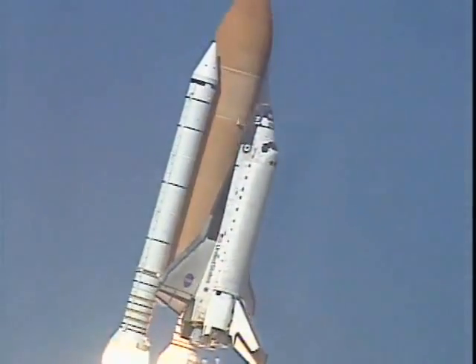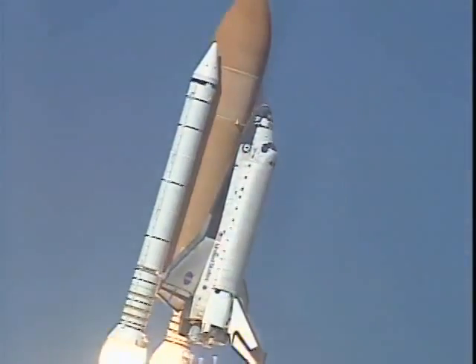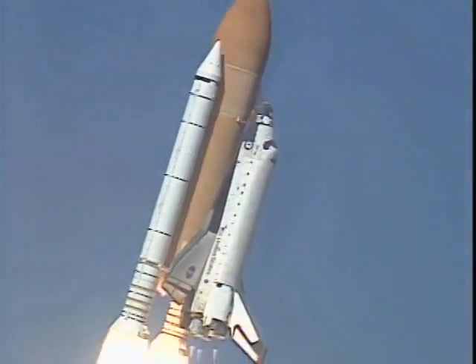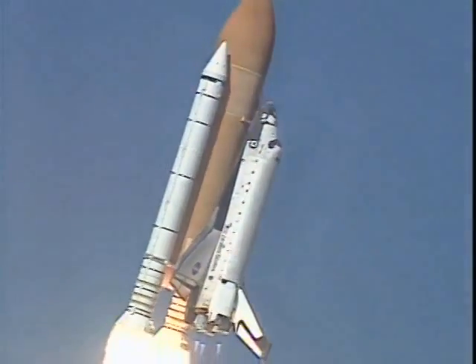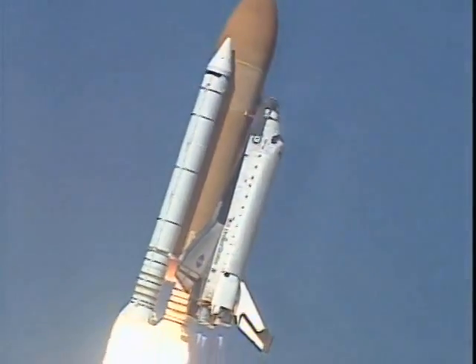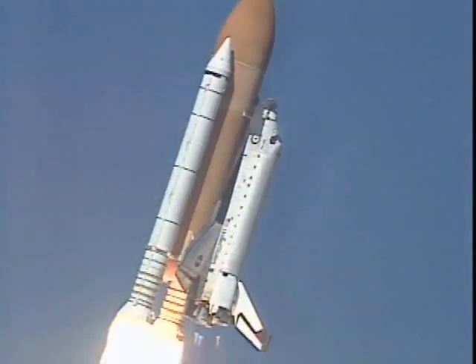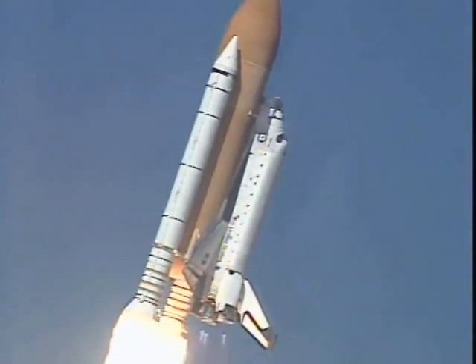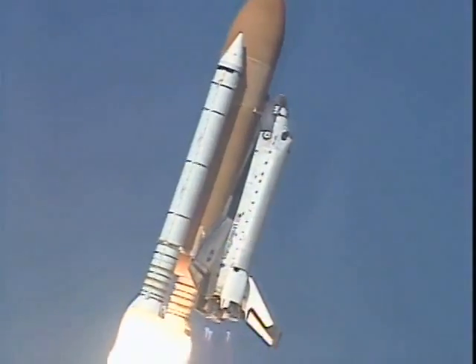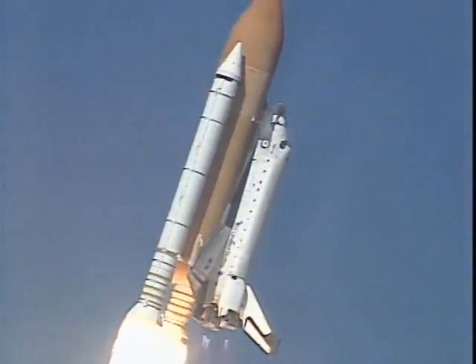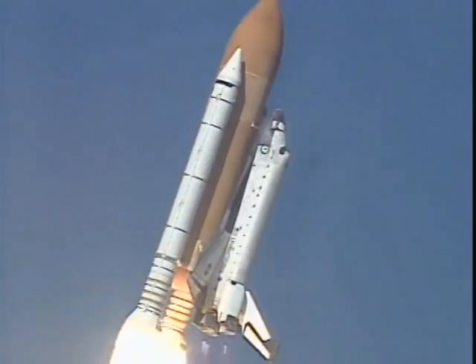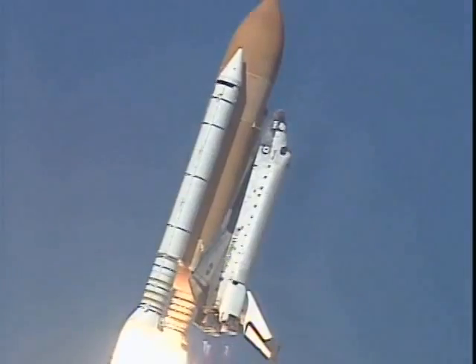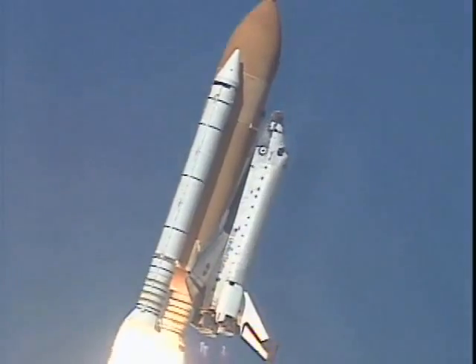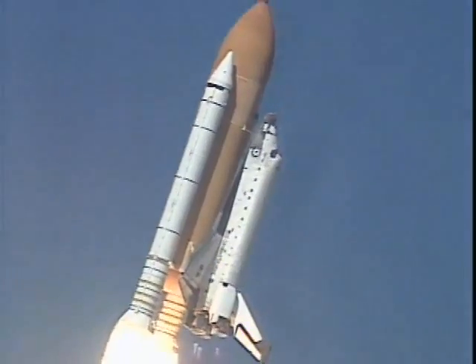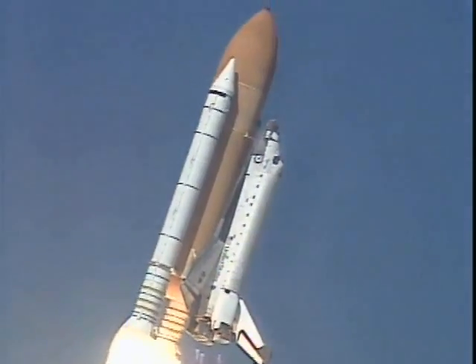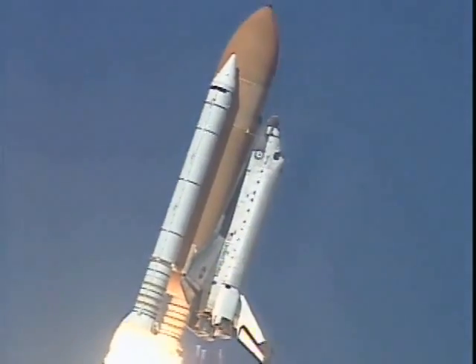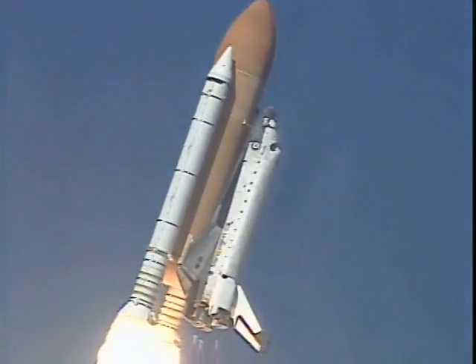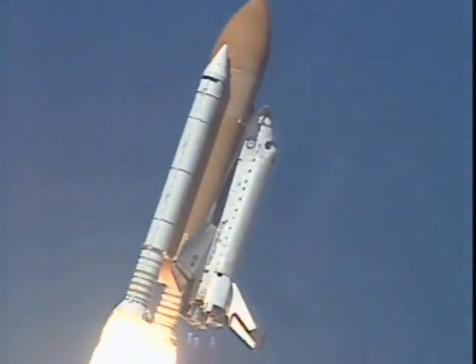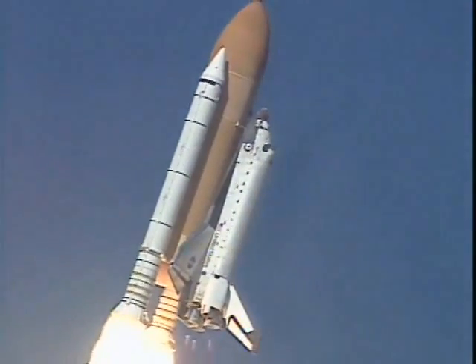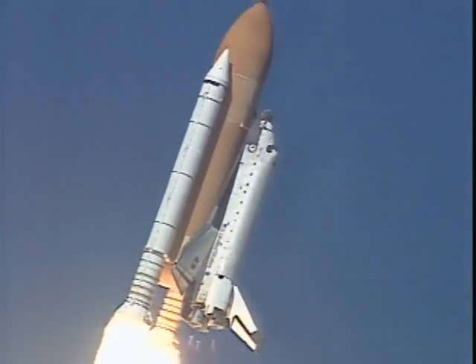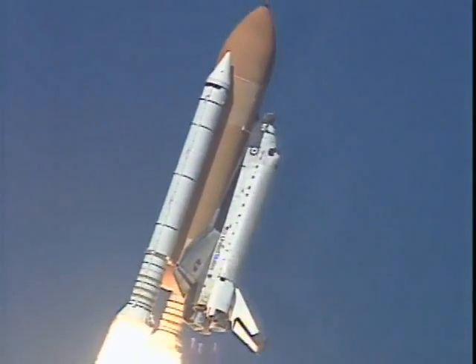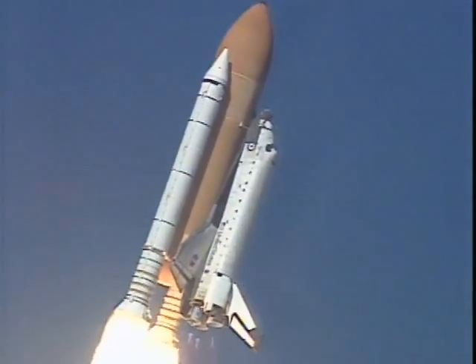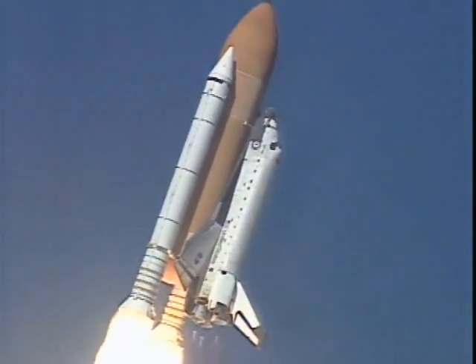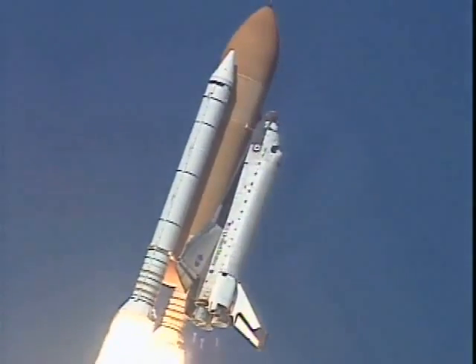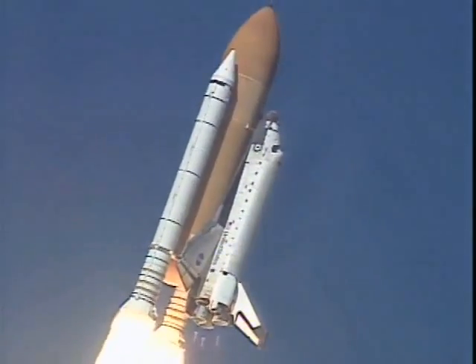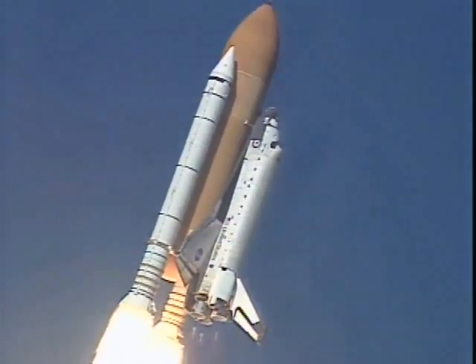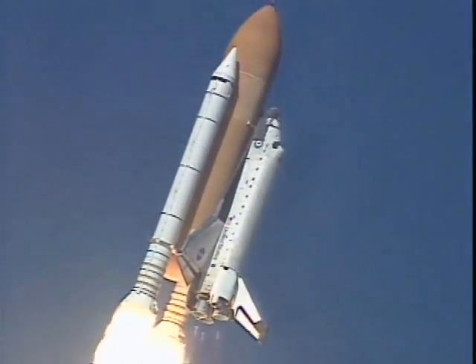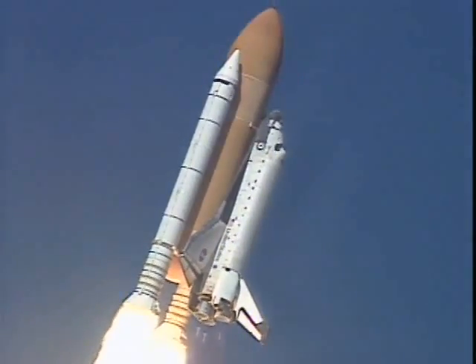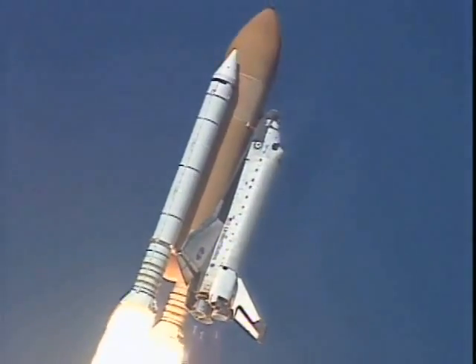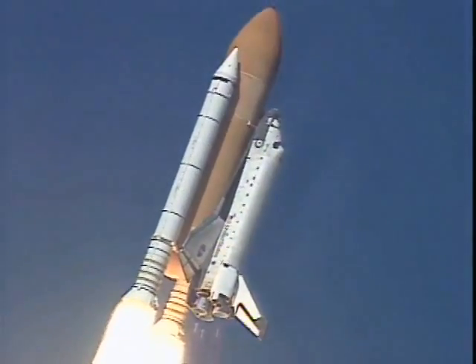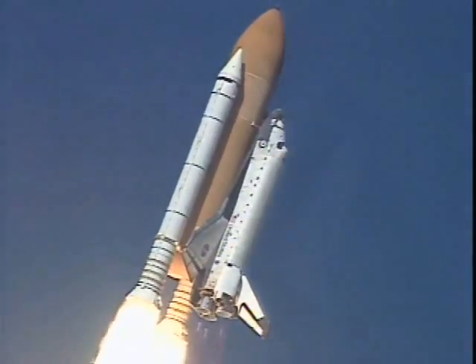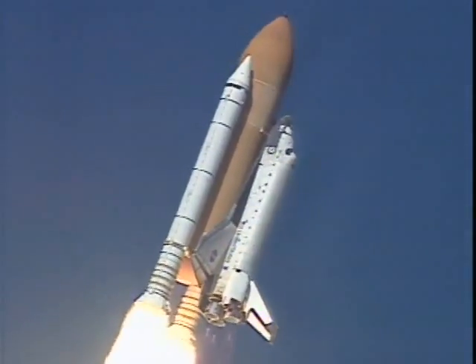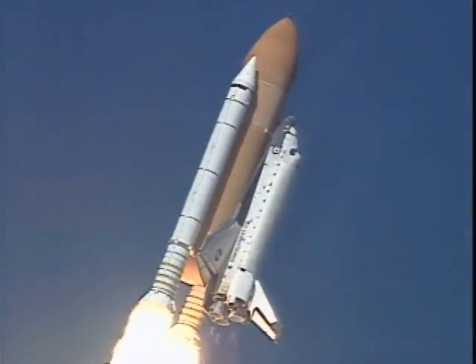Roger, roll Columbia. Columbia now rolling on to the proper azimuth for a 39 degree inclination to orbit.